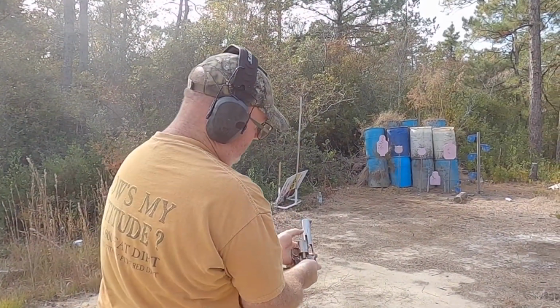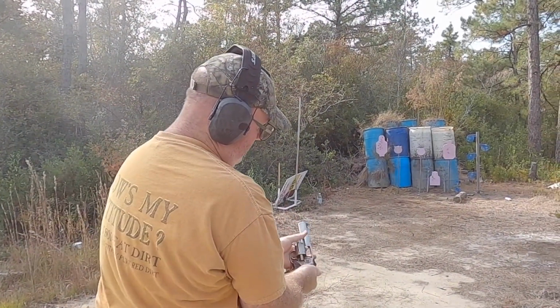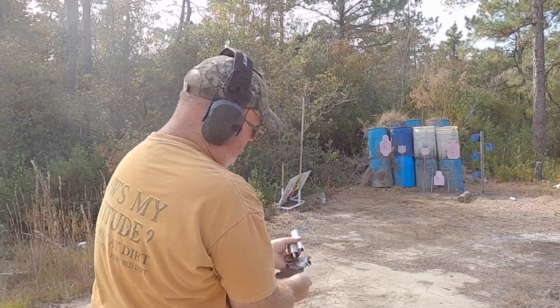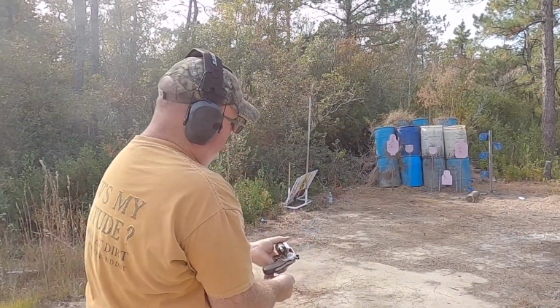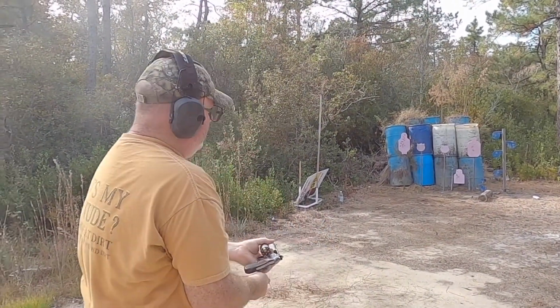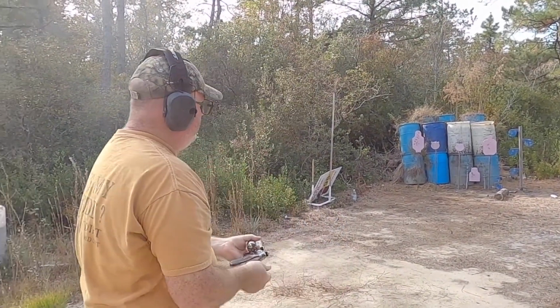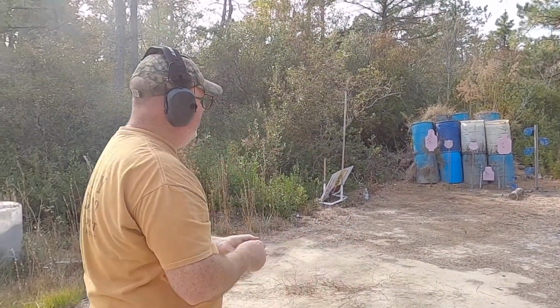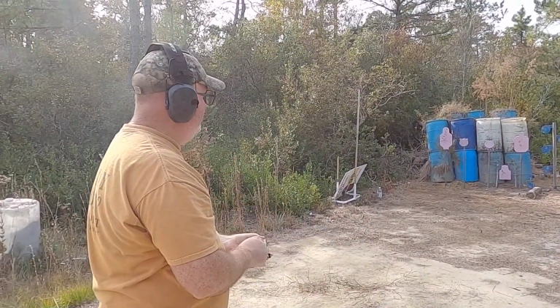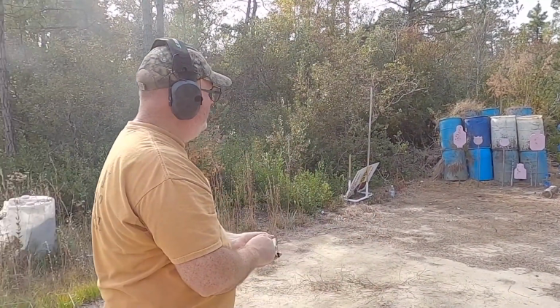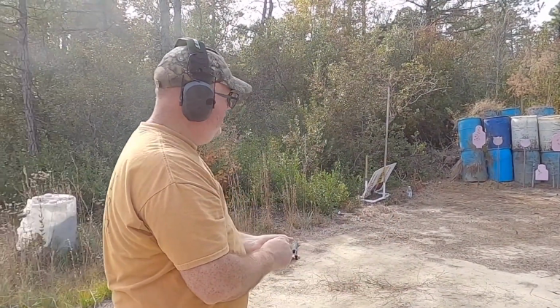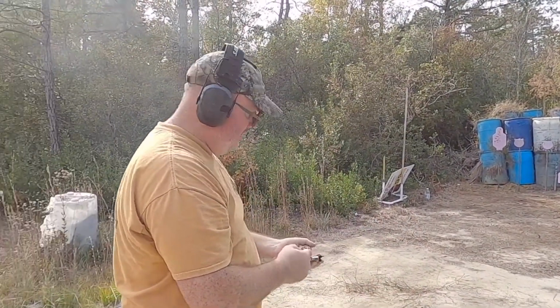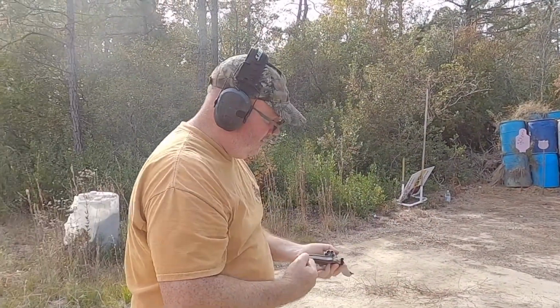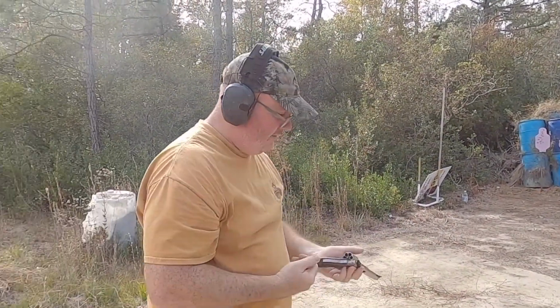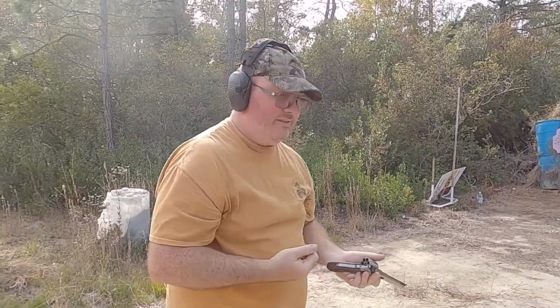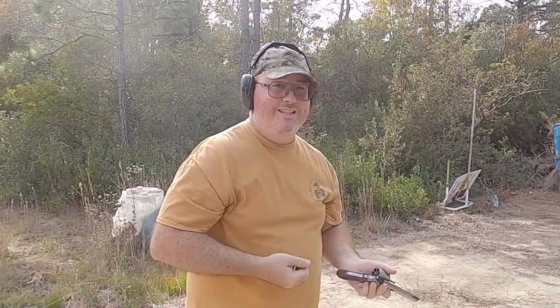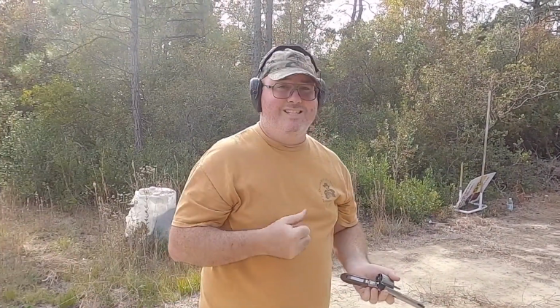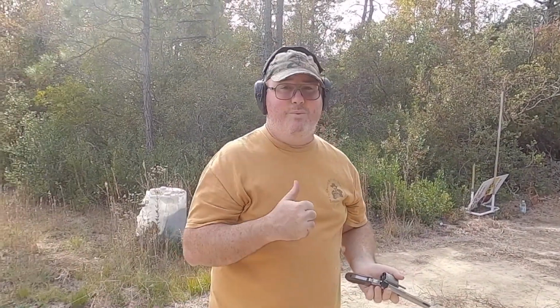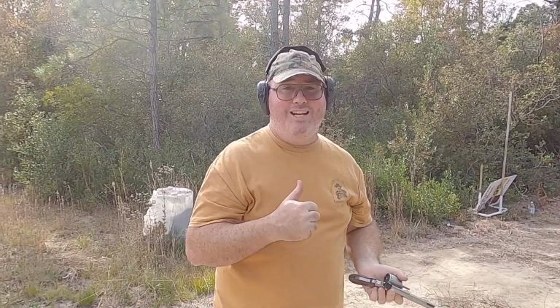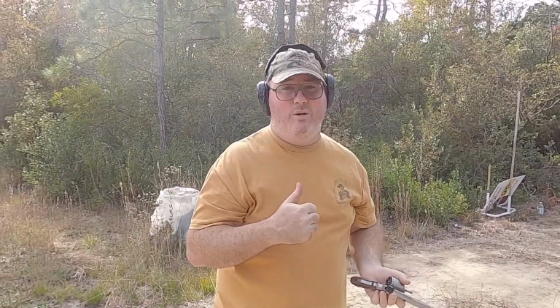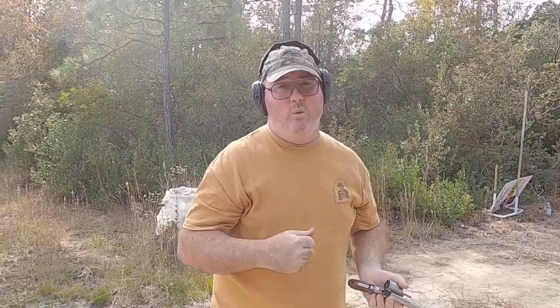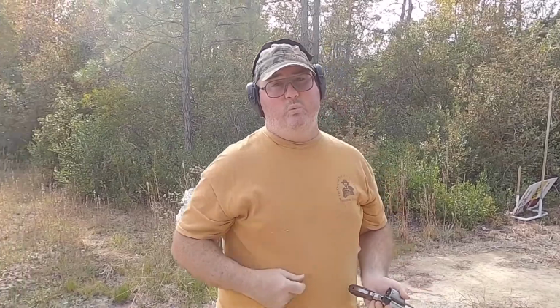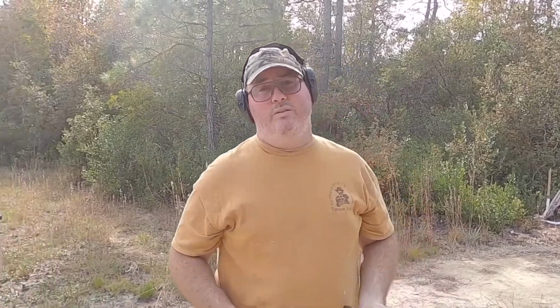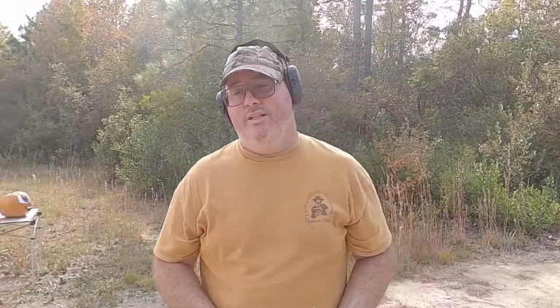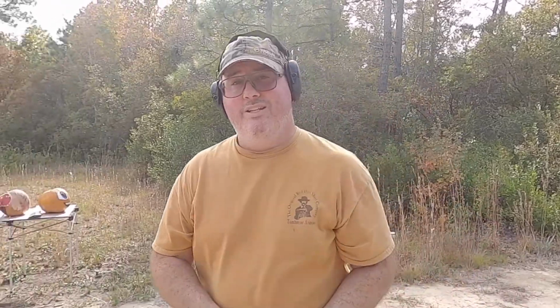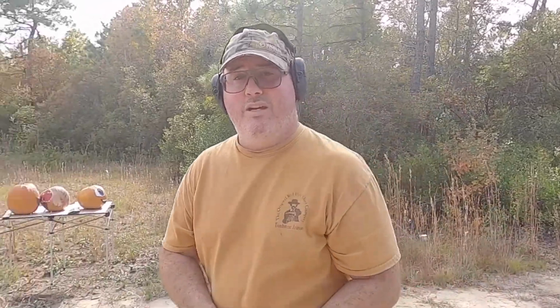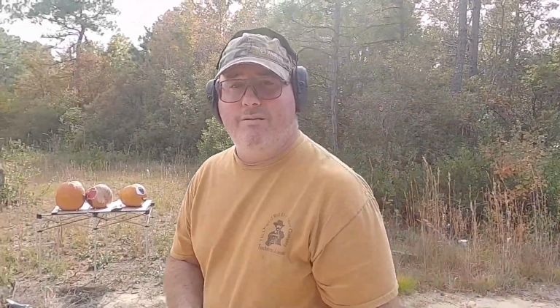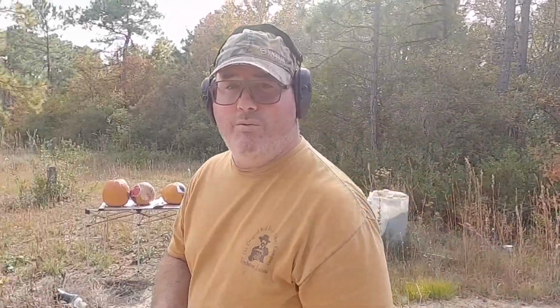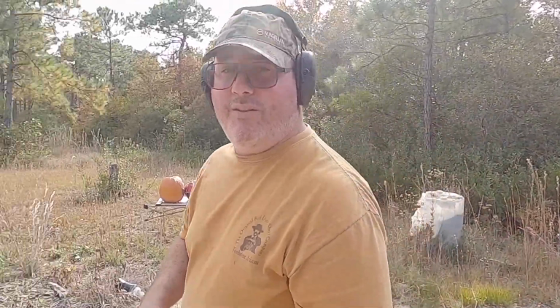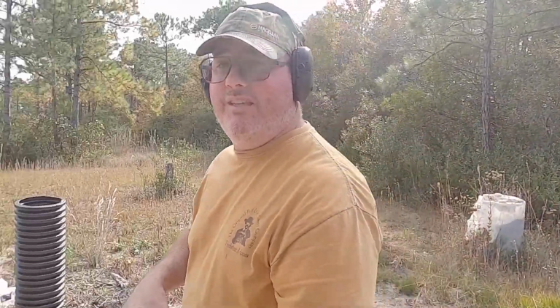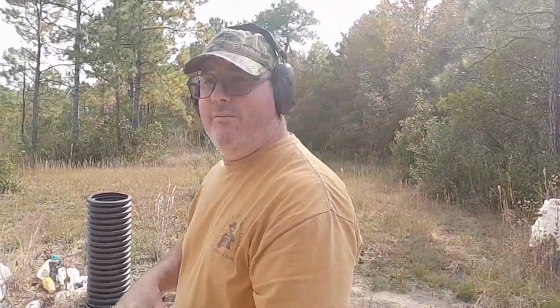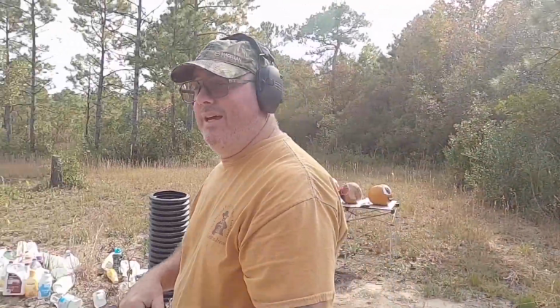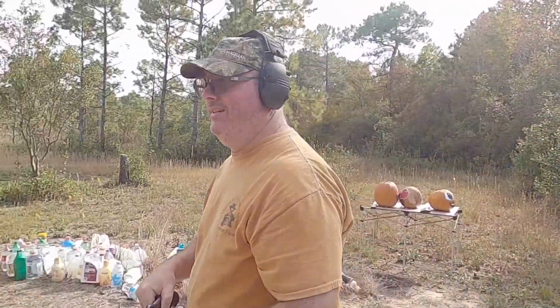She's spot on now — spot on. Let's try some 357 Magnum.